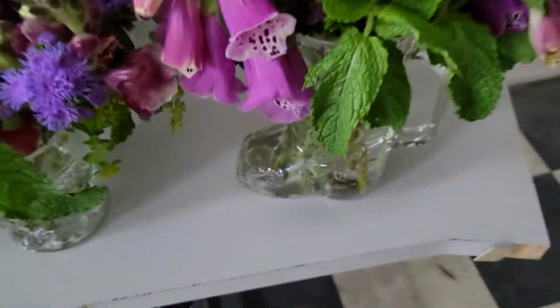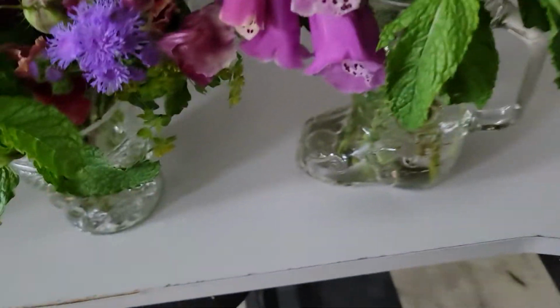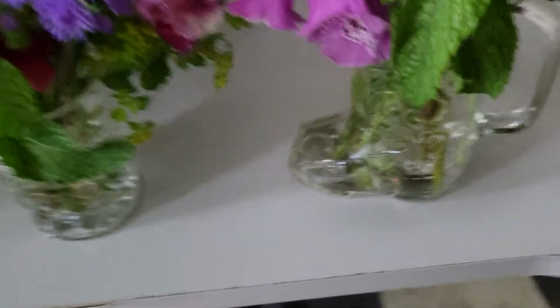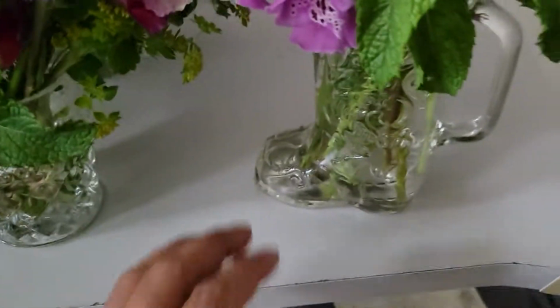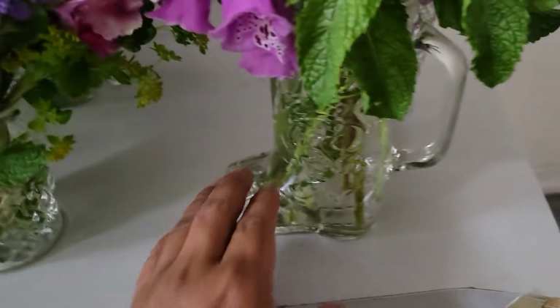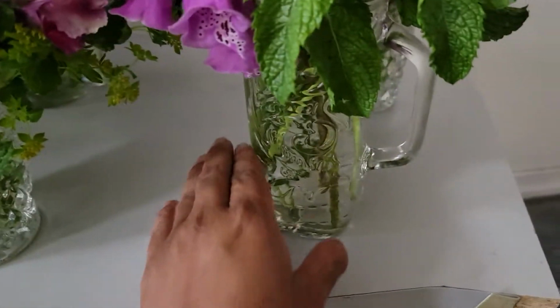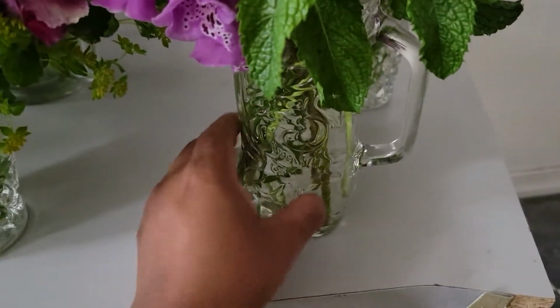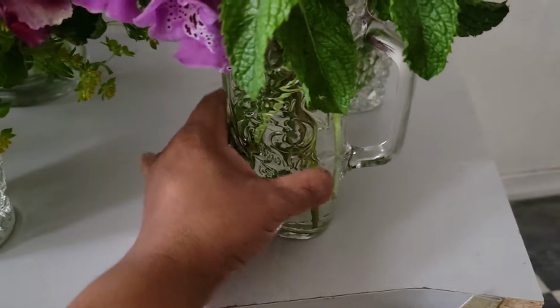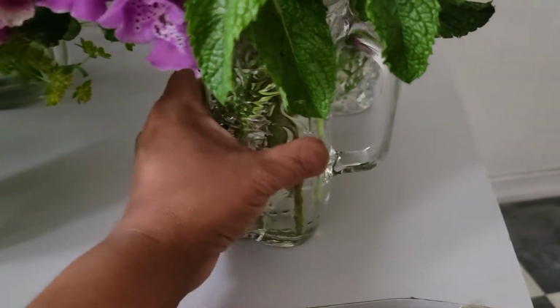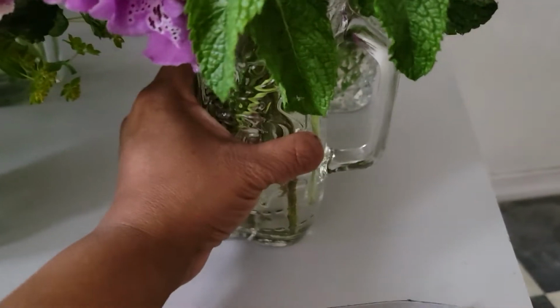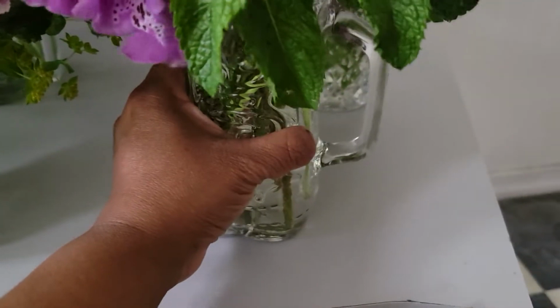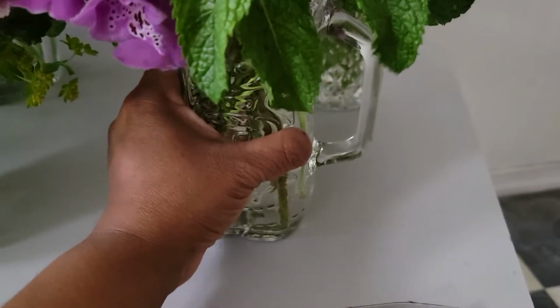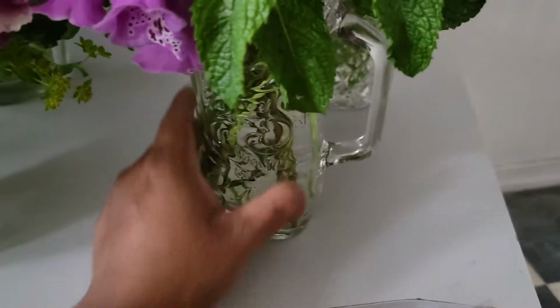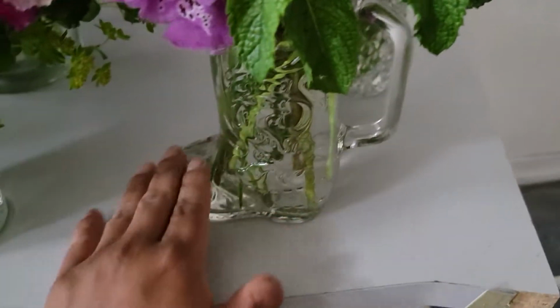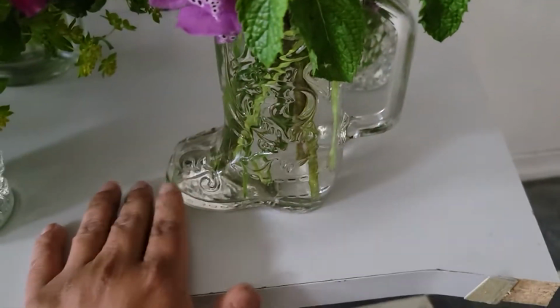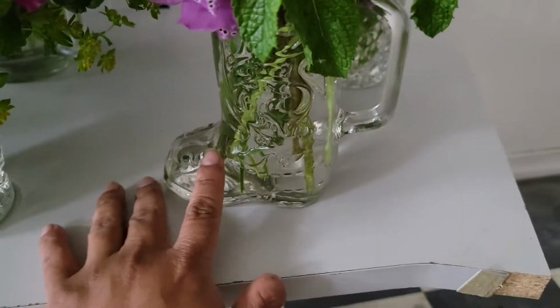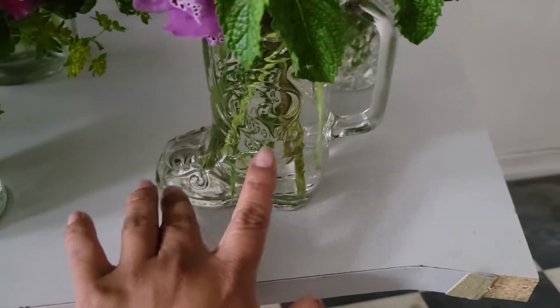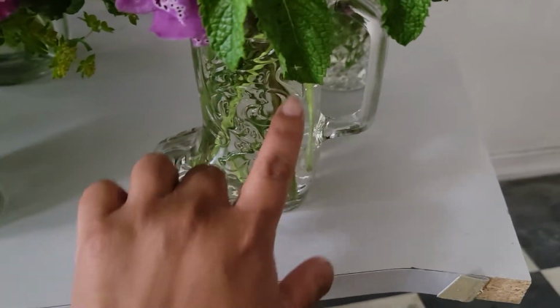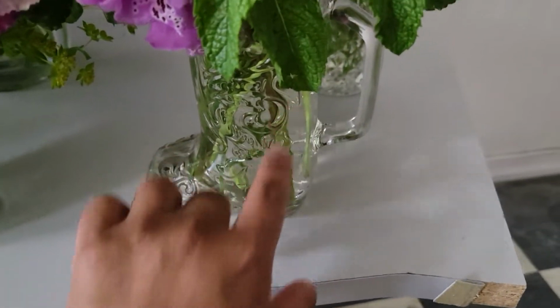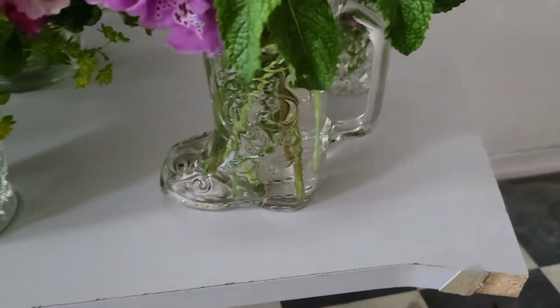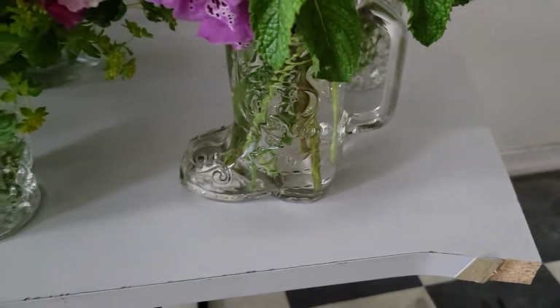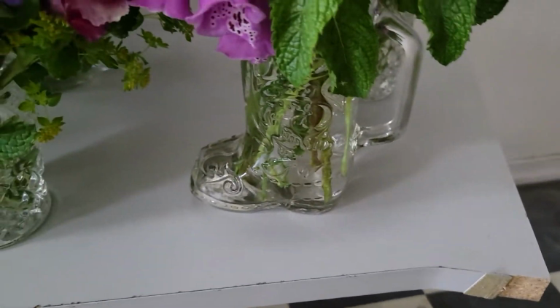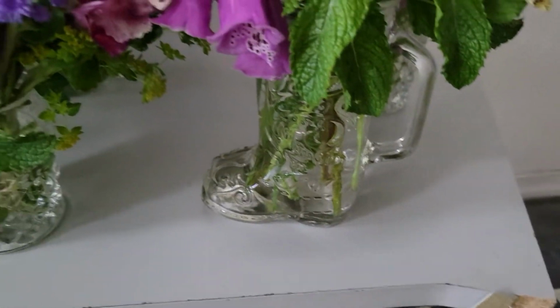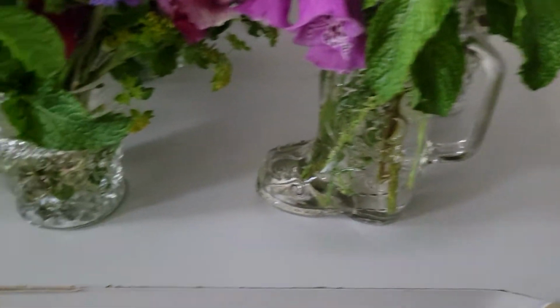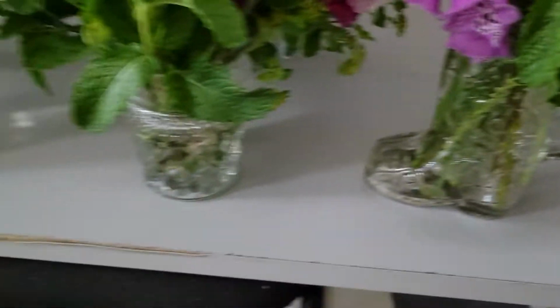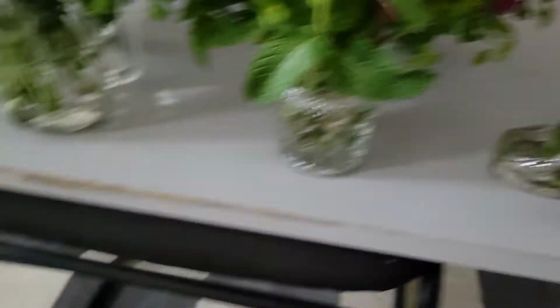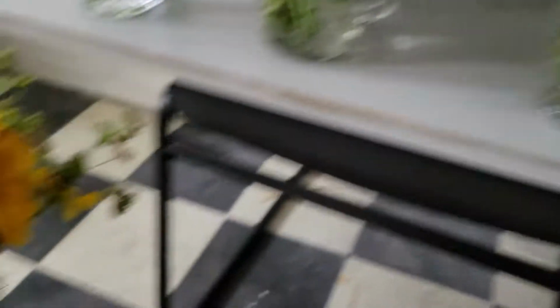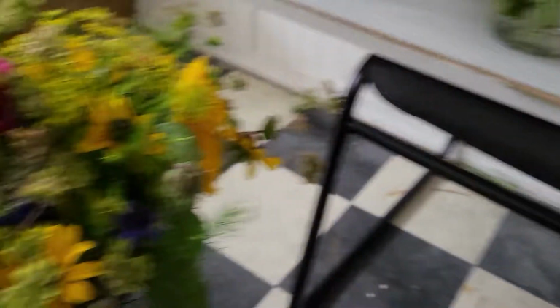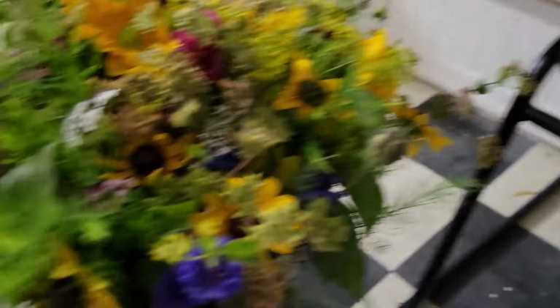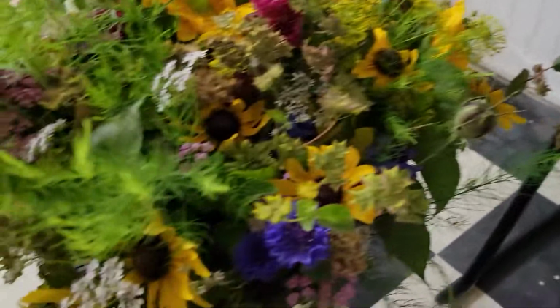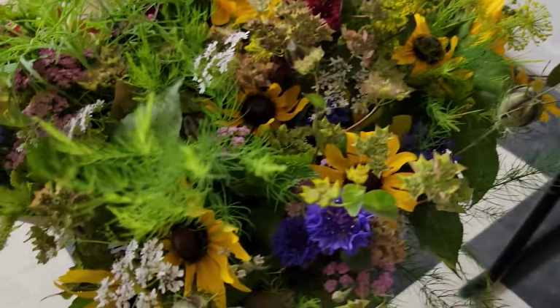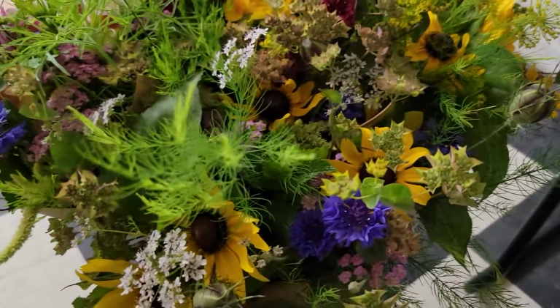Look at this cute little vase that I found — it's a little boot. So cute!